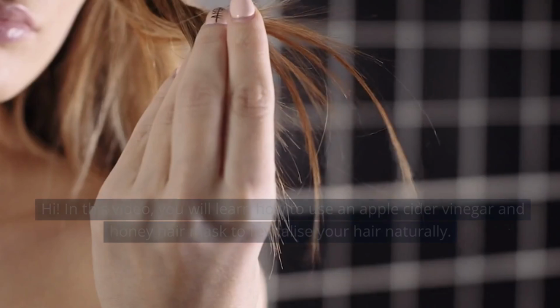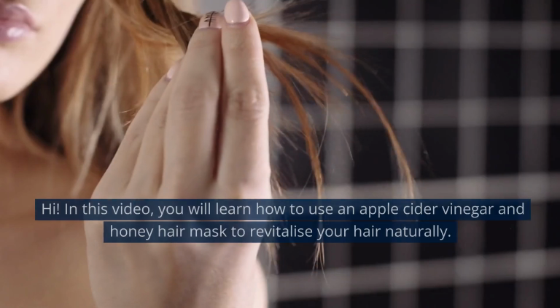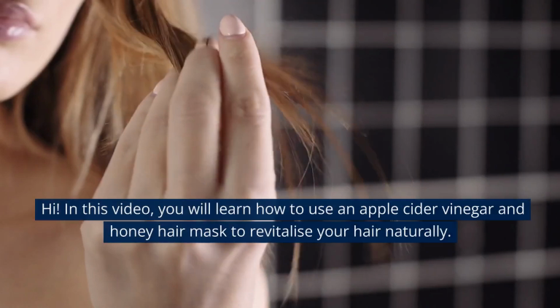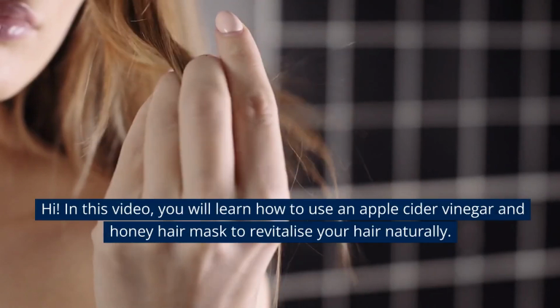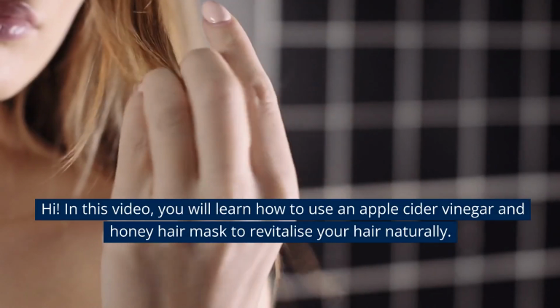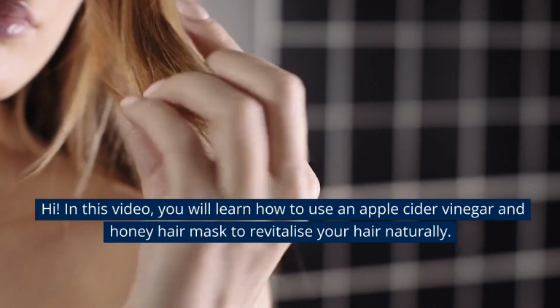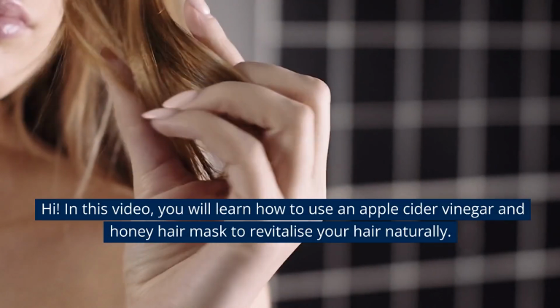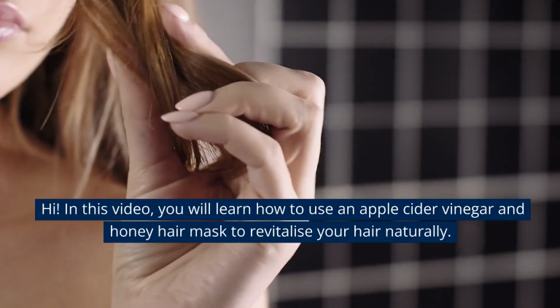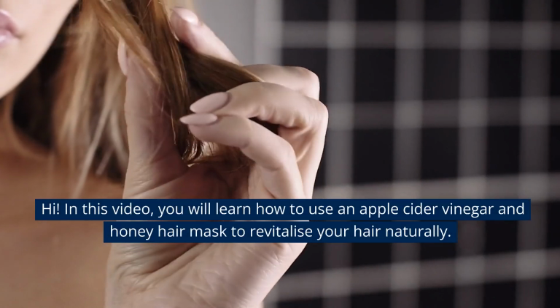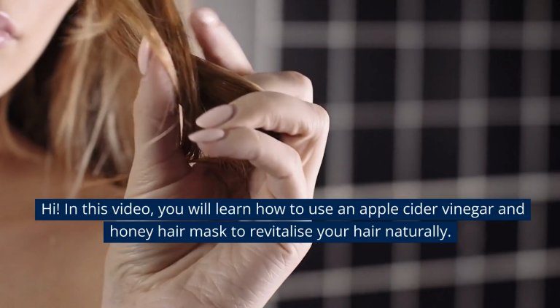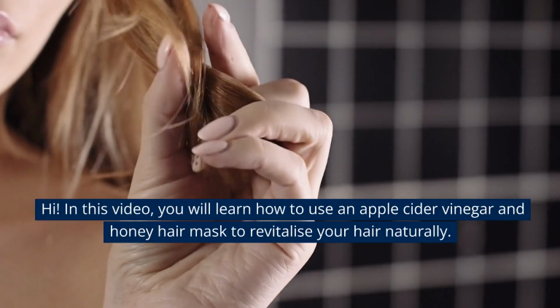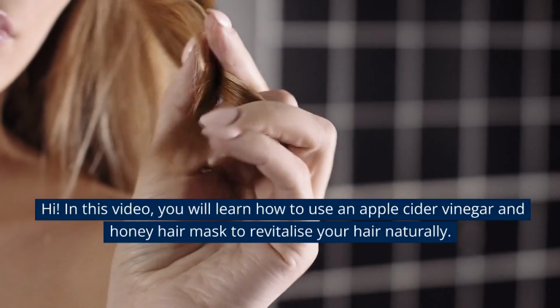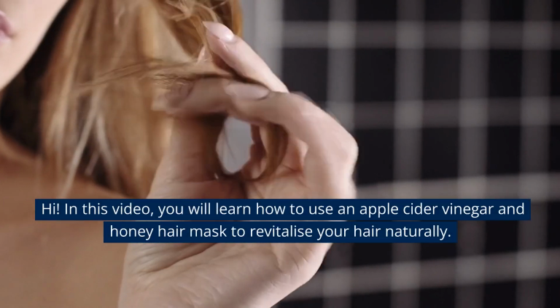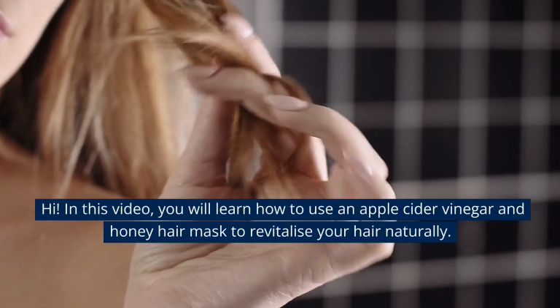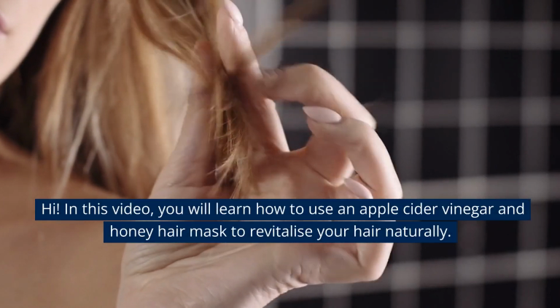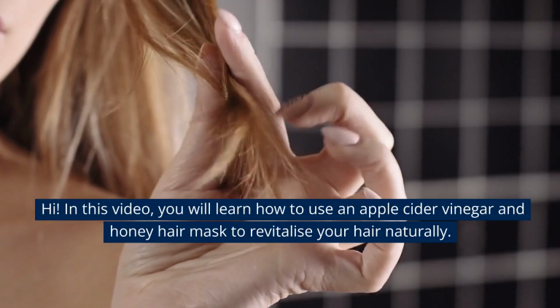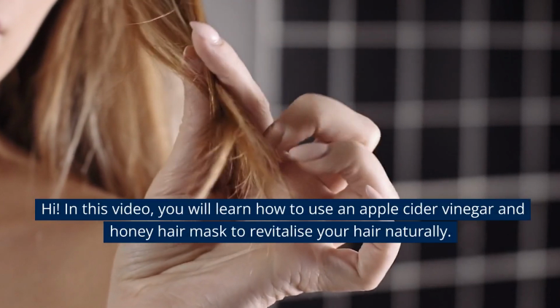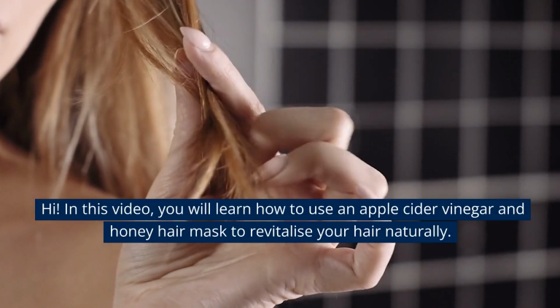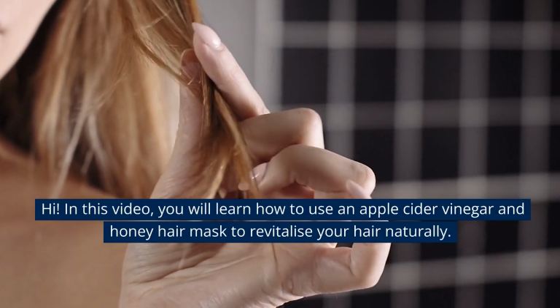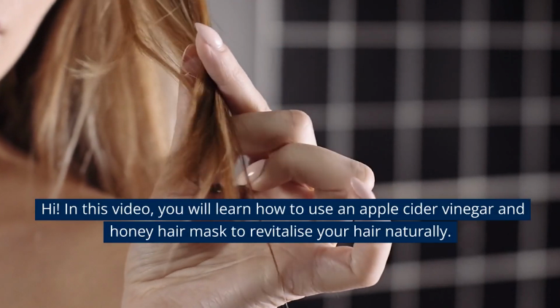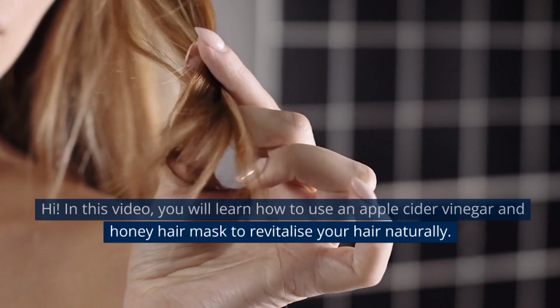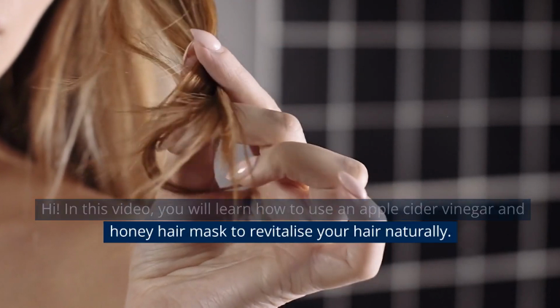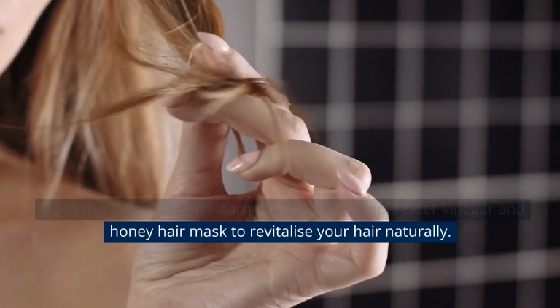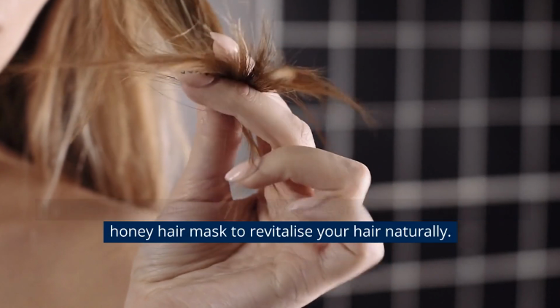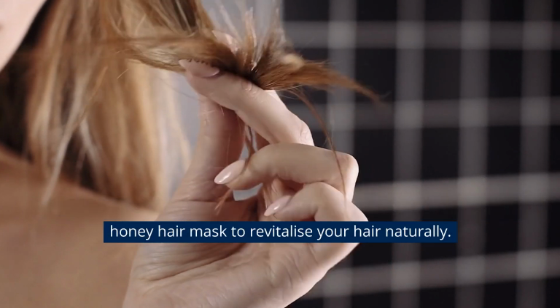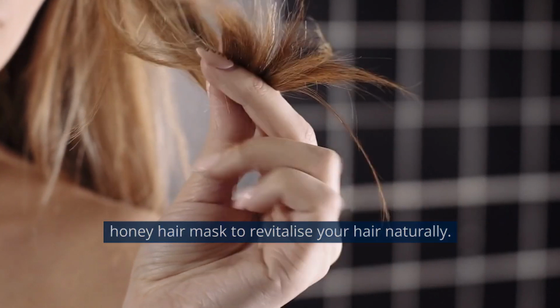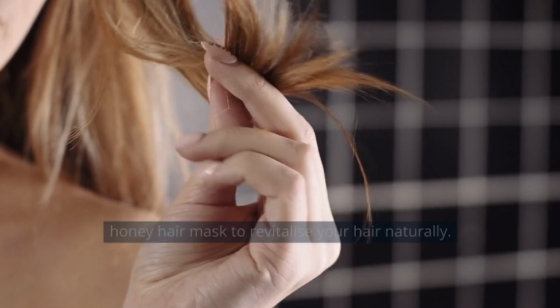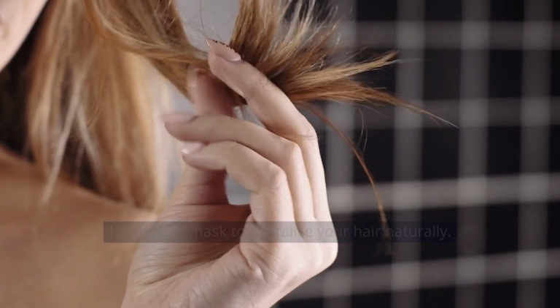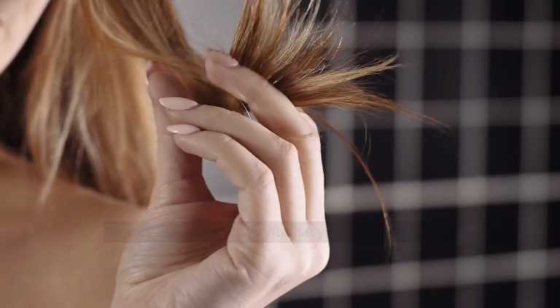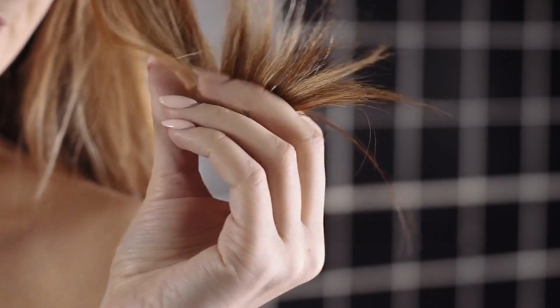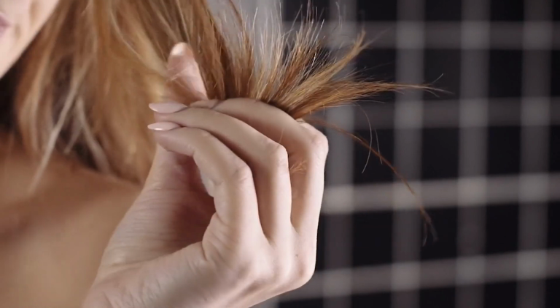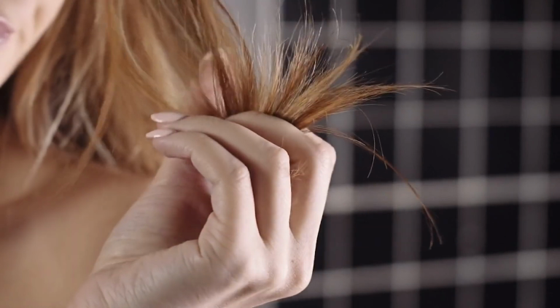Hi! In this video, you will learn how to use an apple cider vinegar and honey hair mask to revitalize your hair naturally.